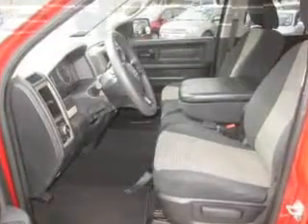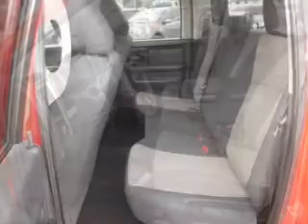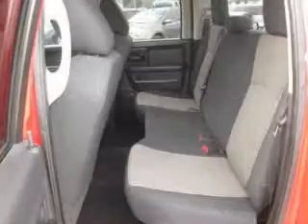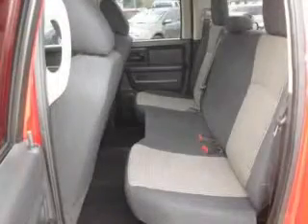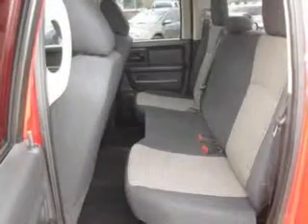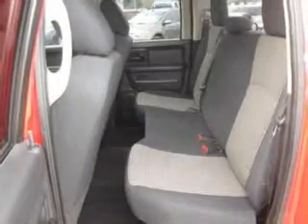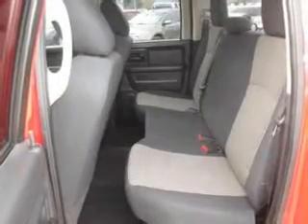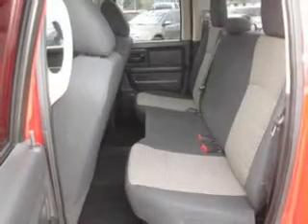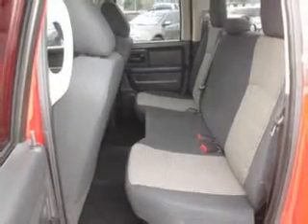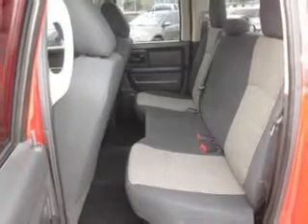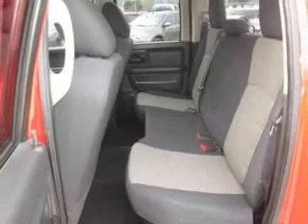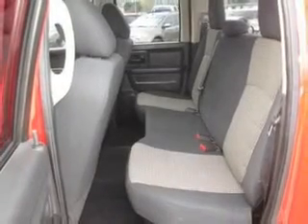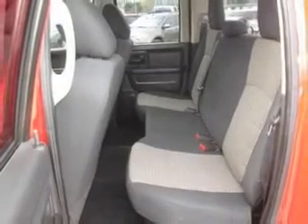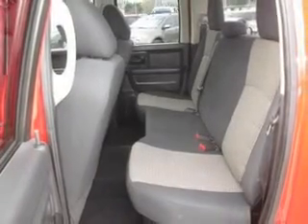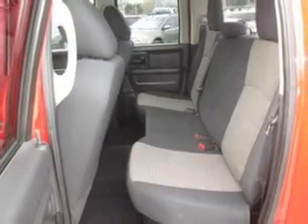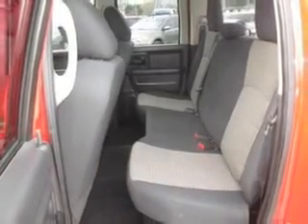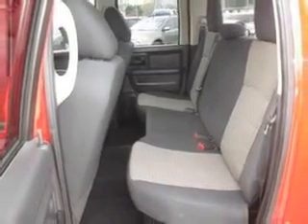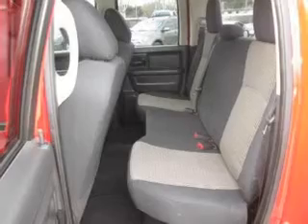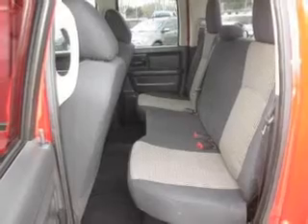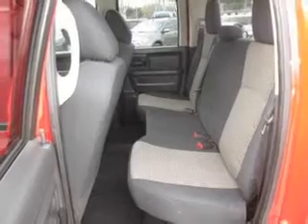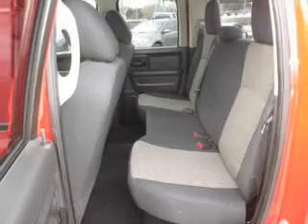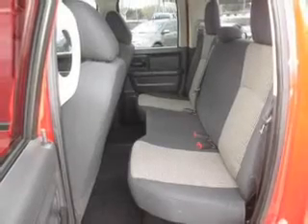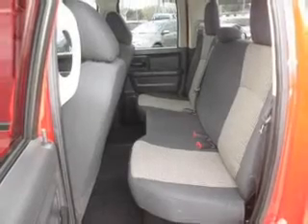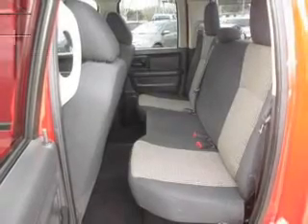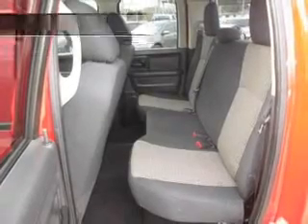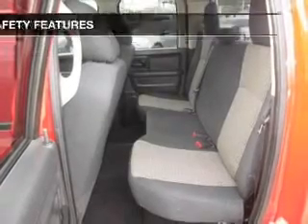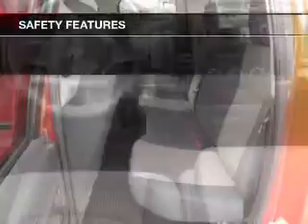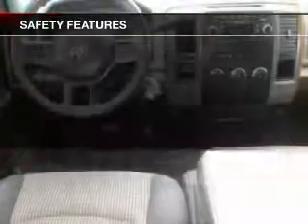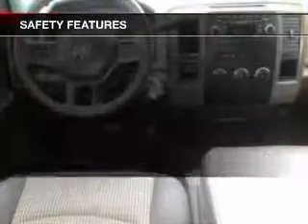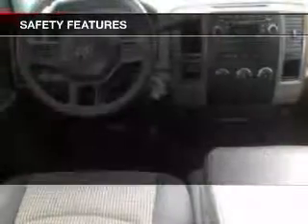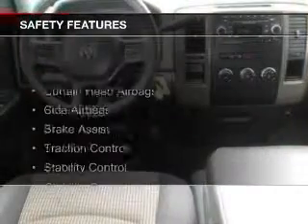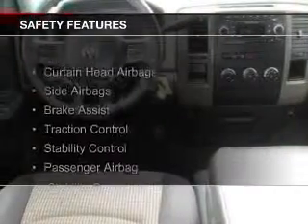Additional features include air conditioning, power door locks, power windows, and power steering. Safety was made a priority with these features.